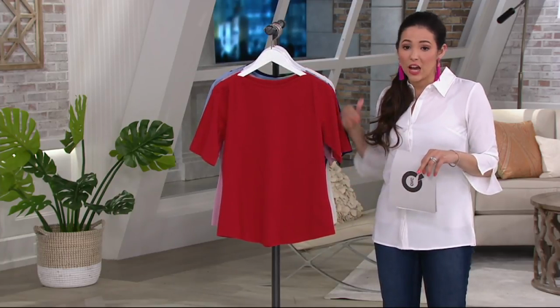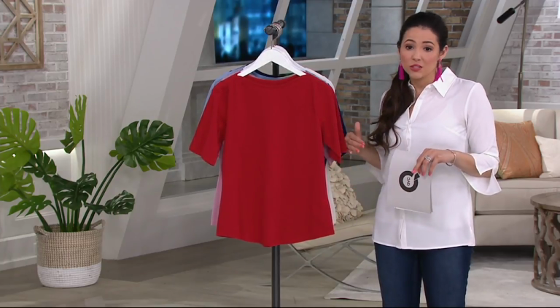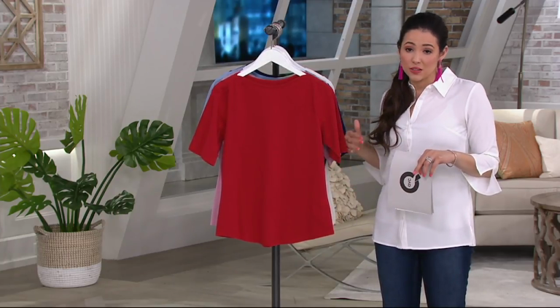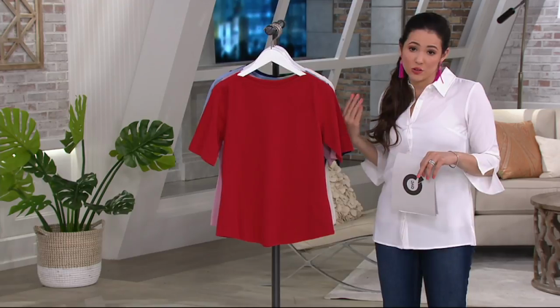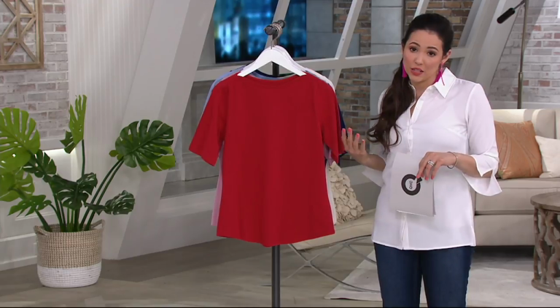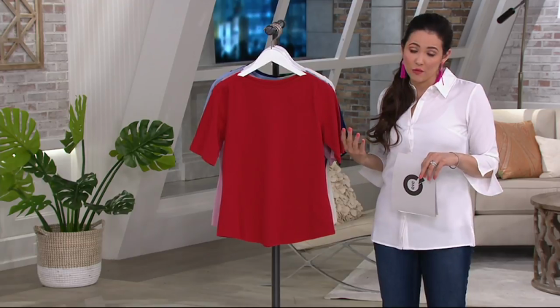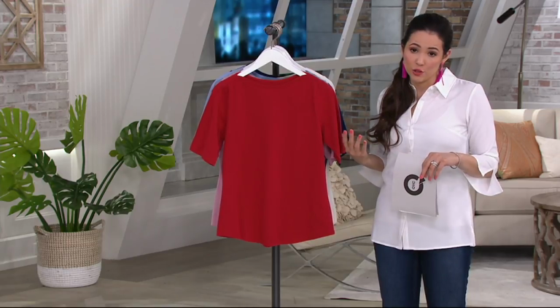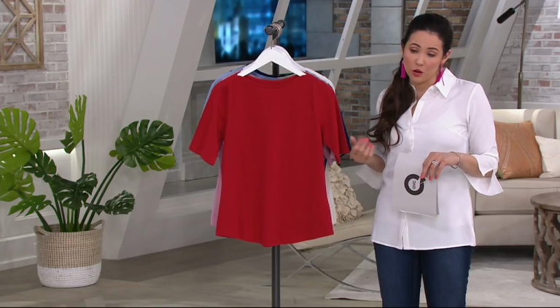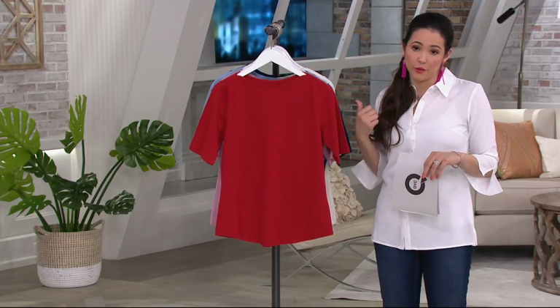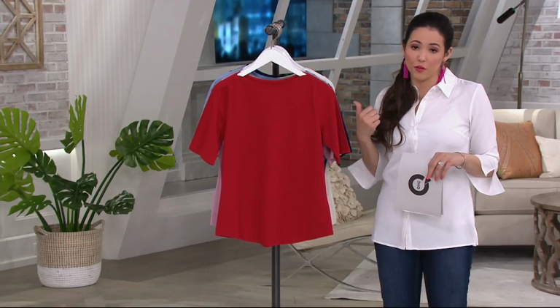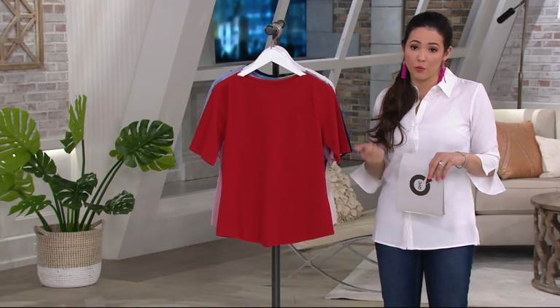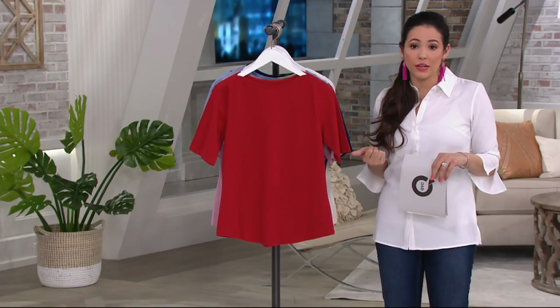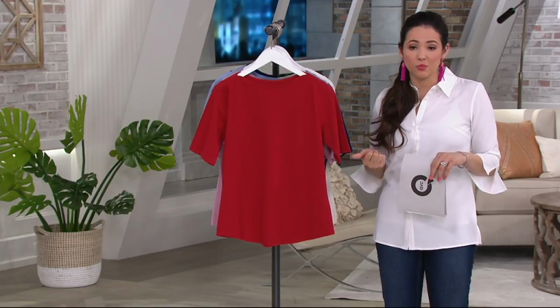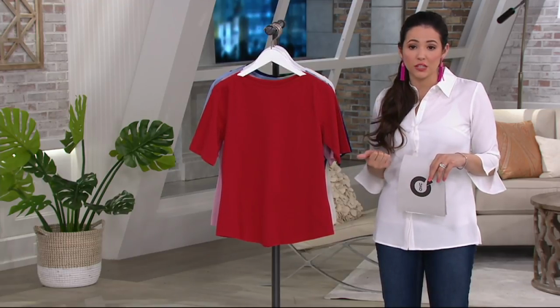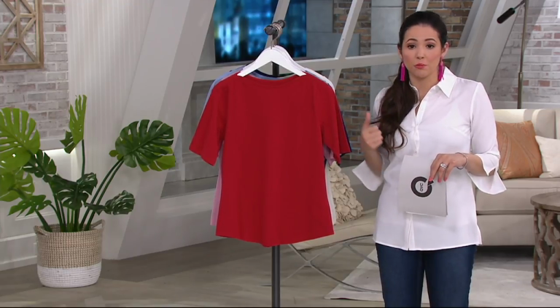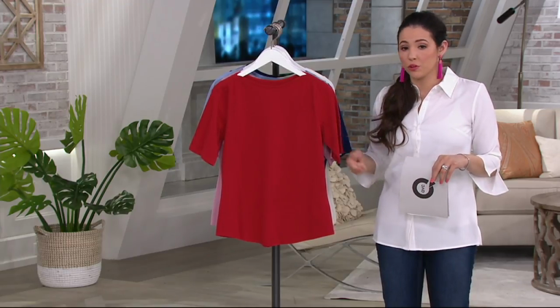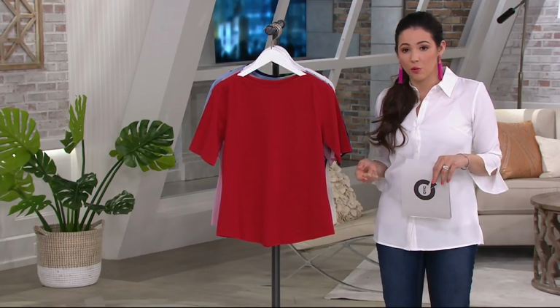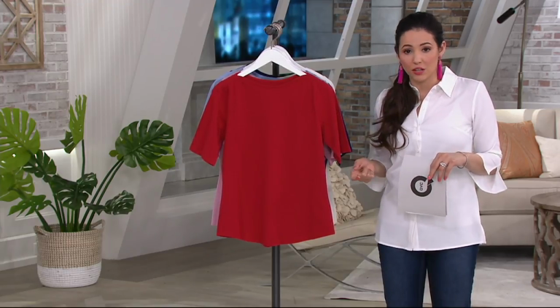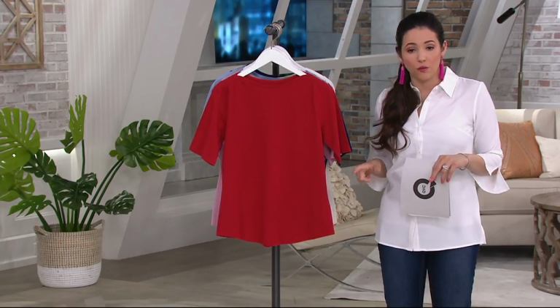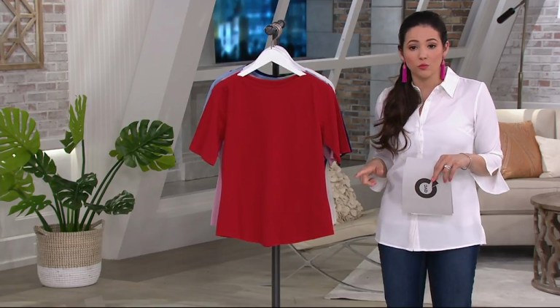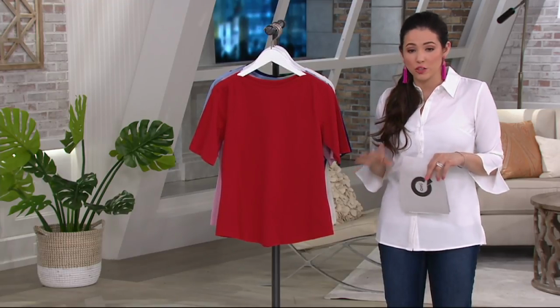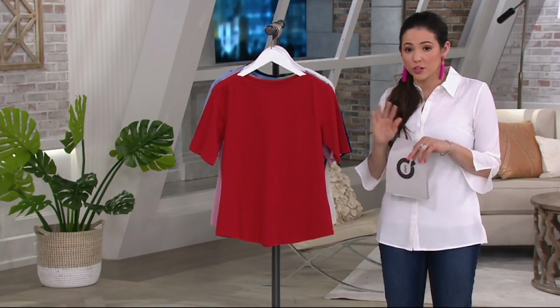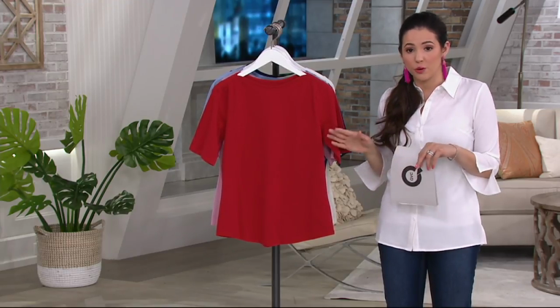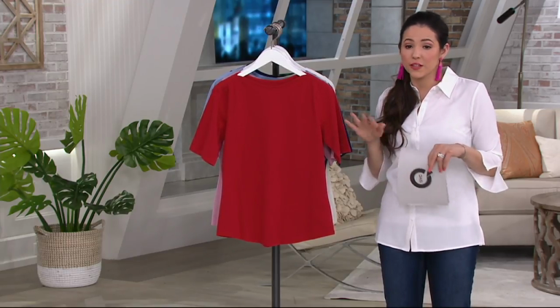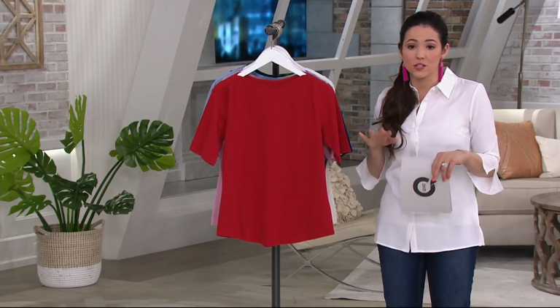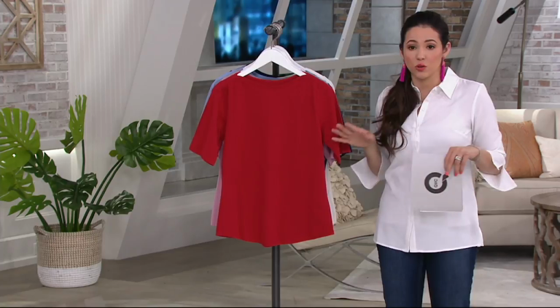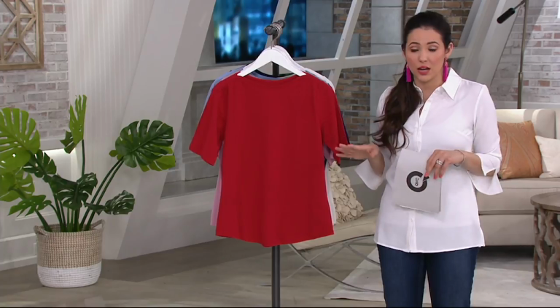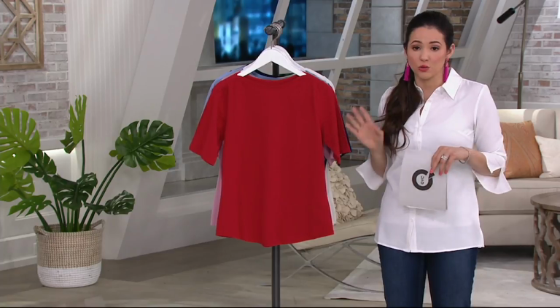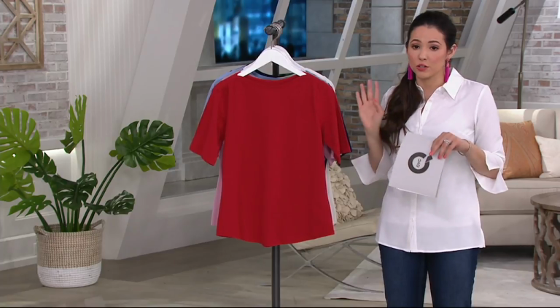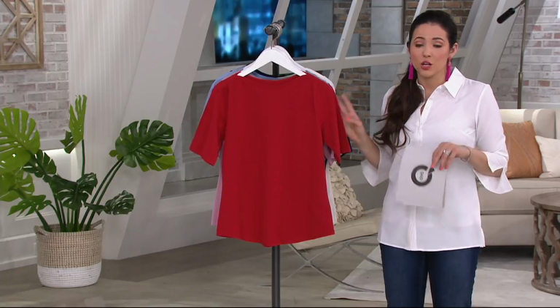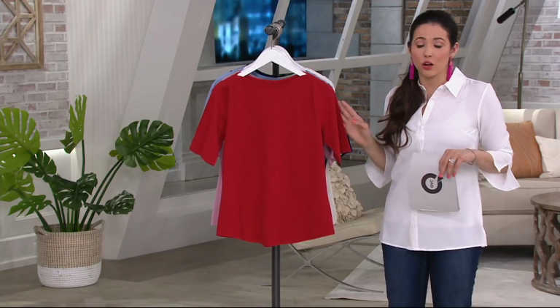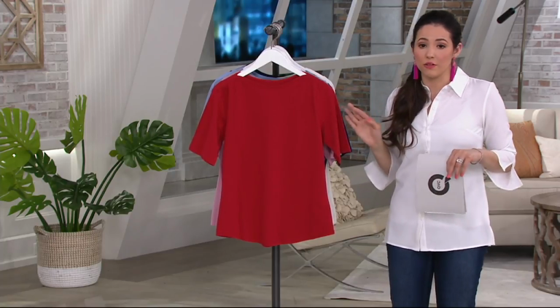Elbow sleeve — so you're getting the coverage you want, whether you're wearing it right now in spring and summer or in fall and winter. It's perfect indoors and outdoors. You're covered.